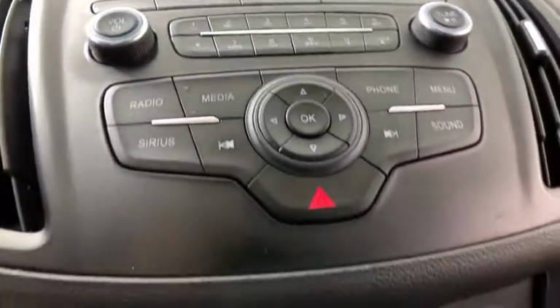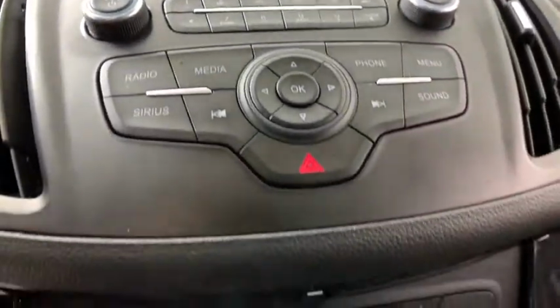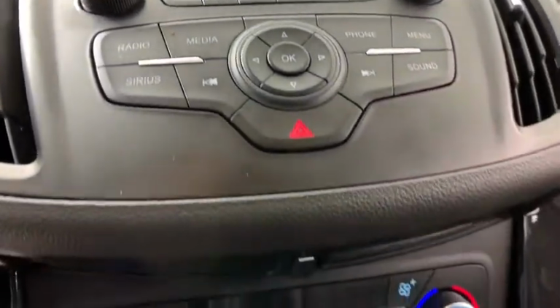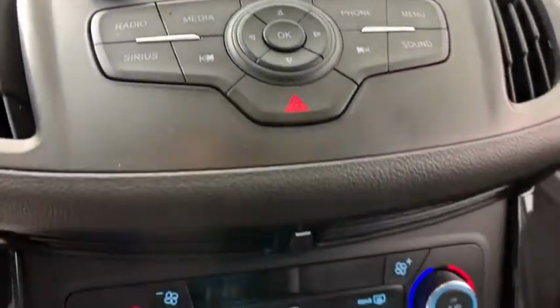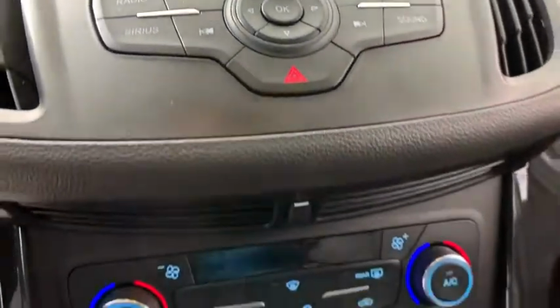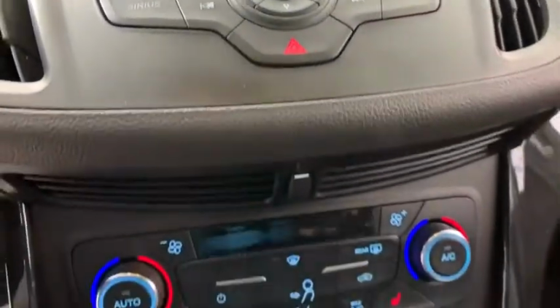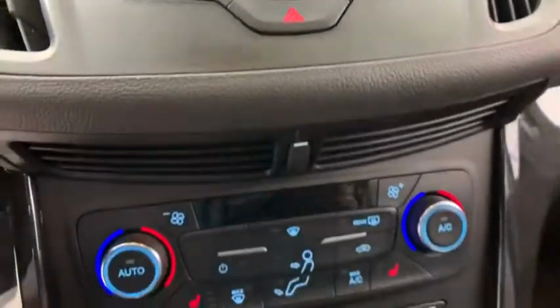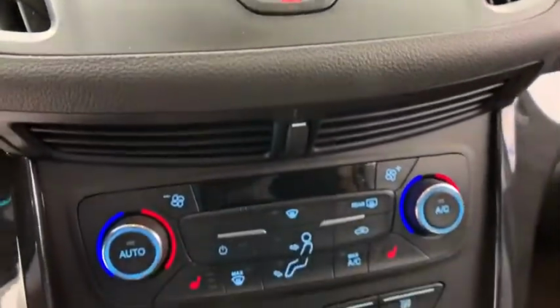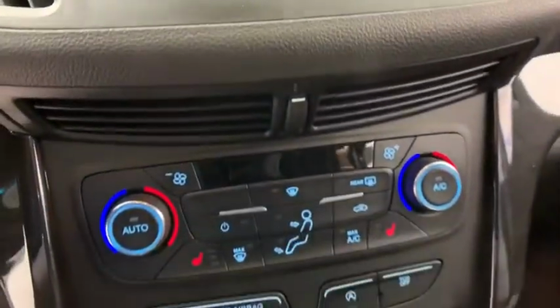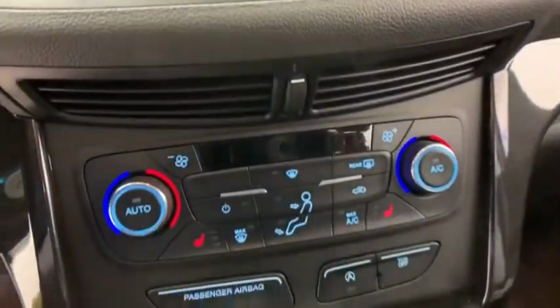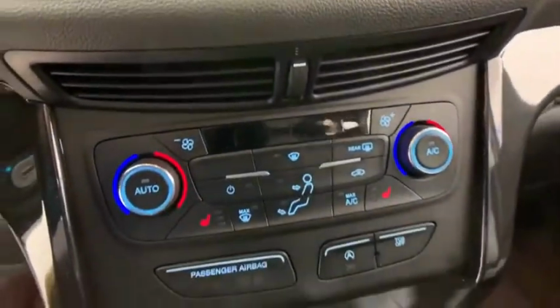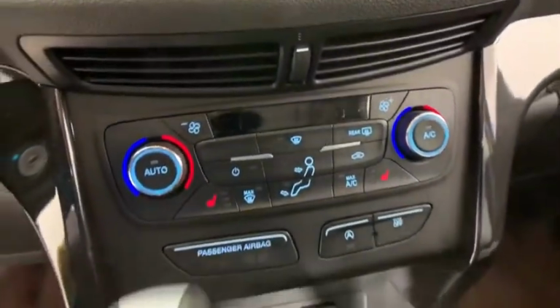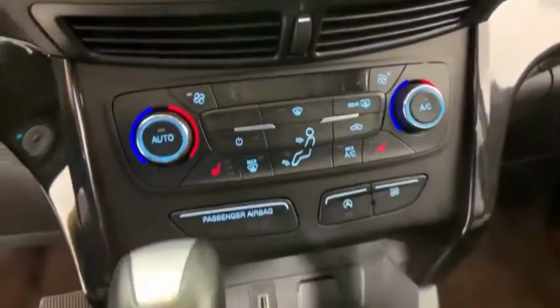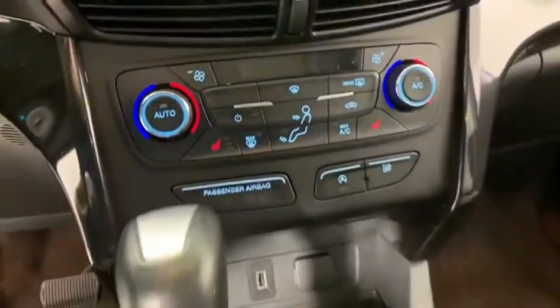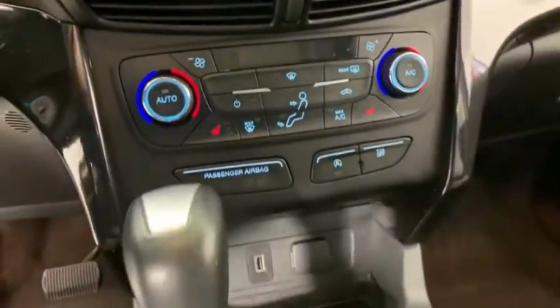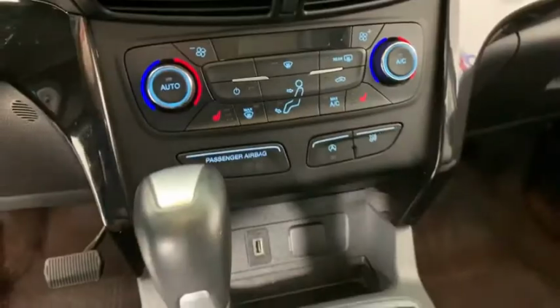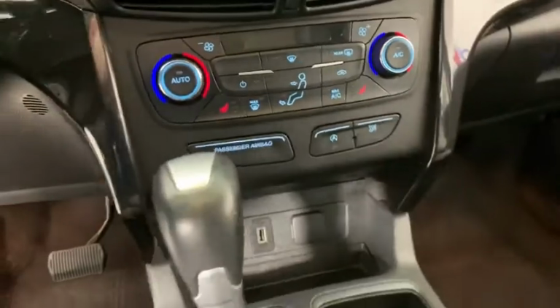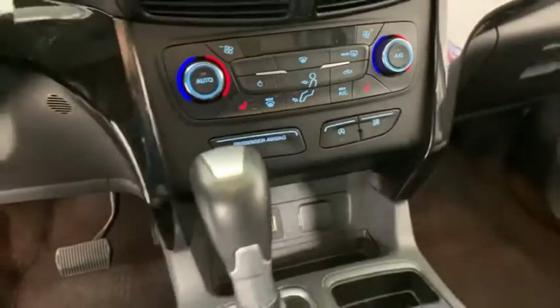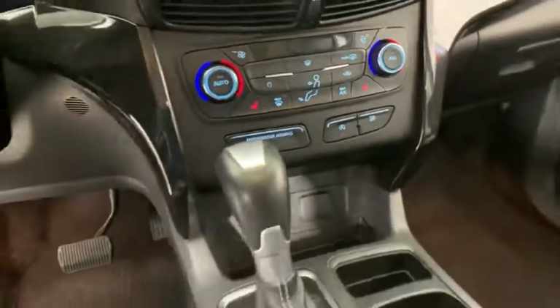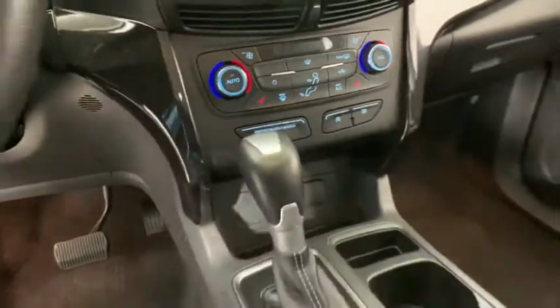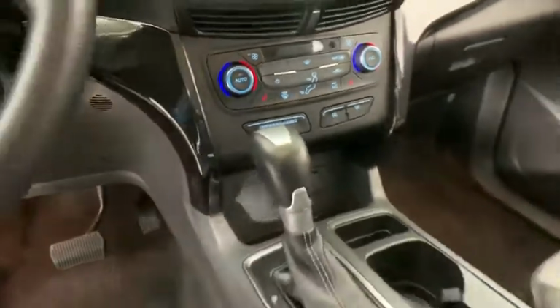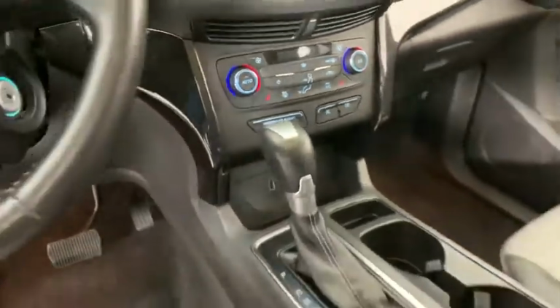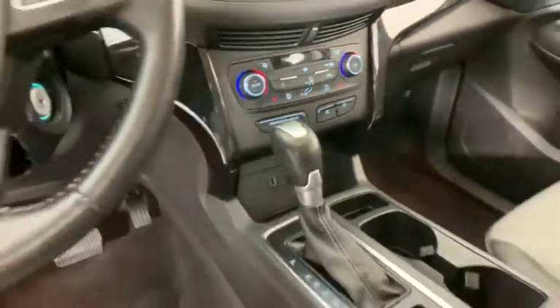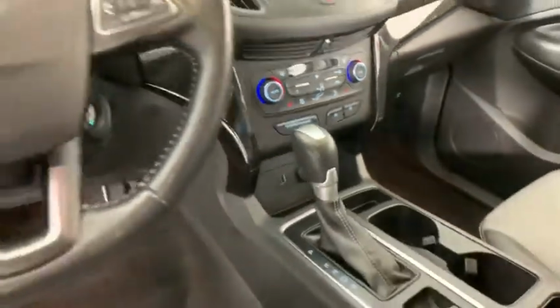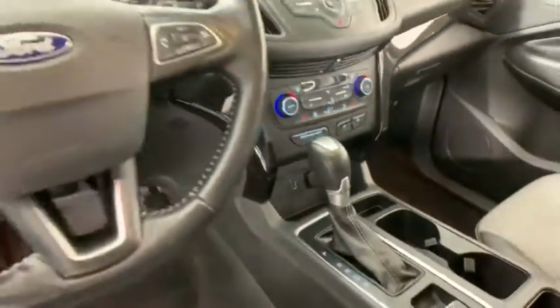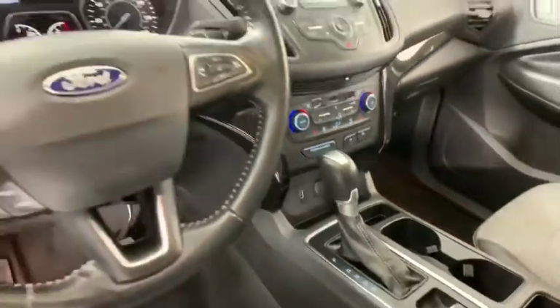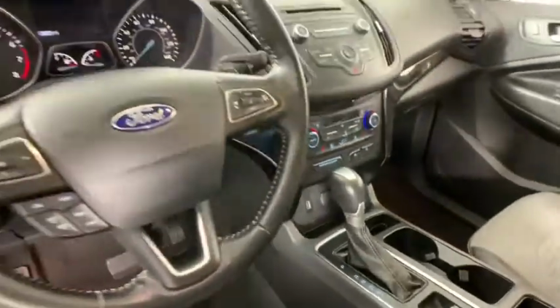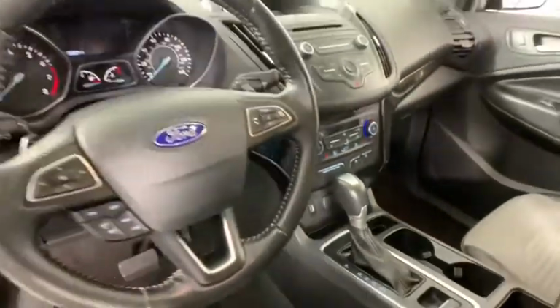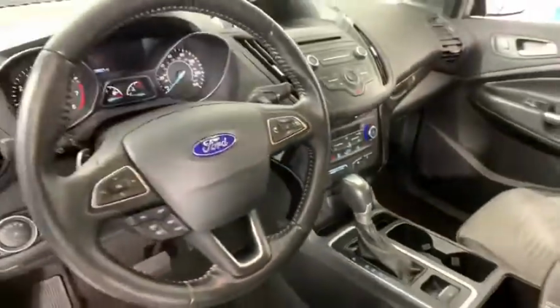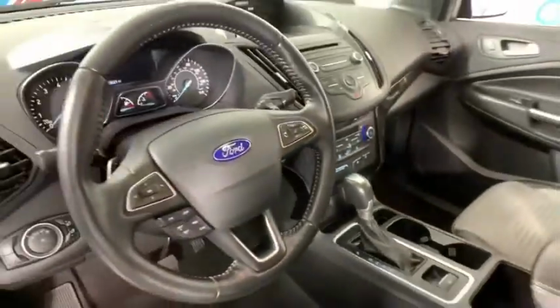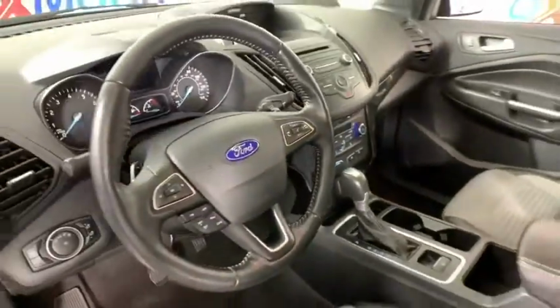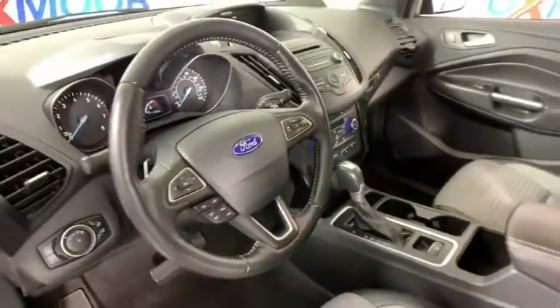Fog lights, rear window defroster, compass, CD player, heated front seats, panic alarm.